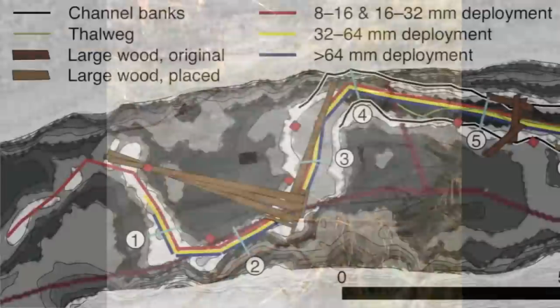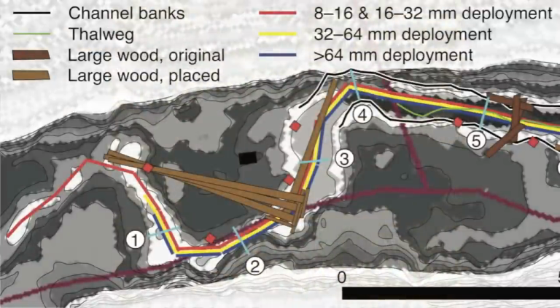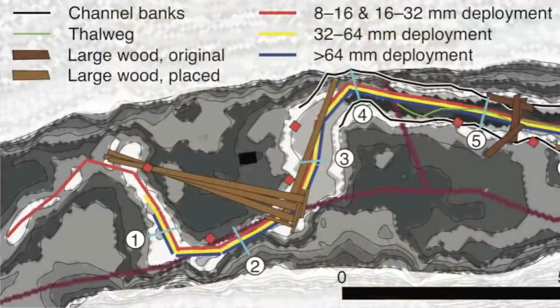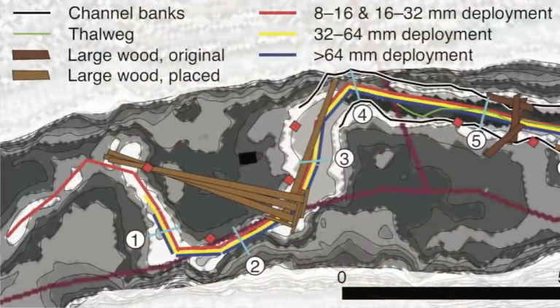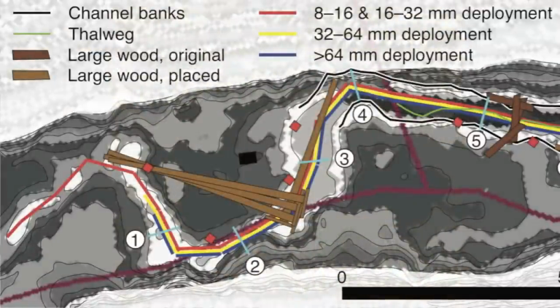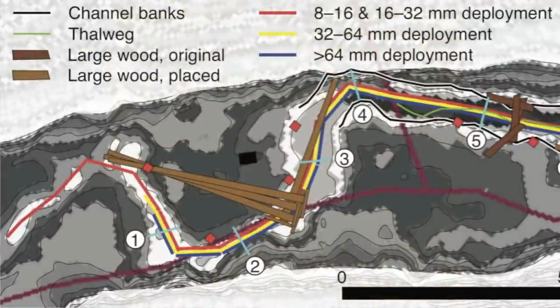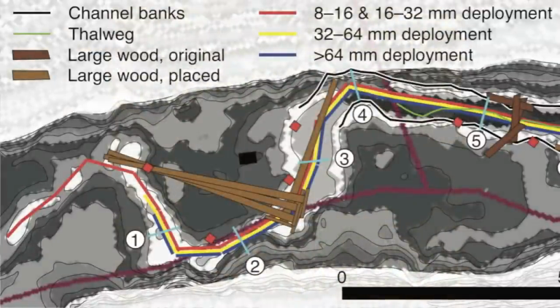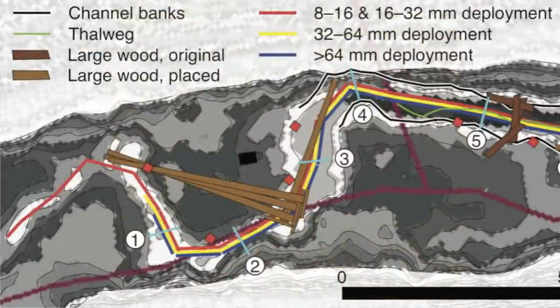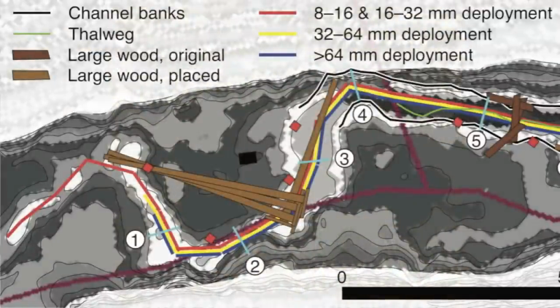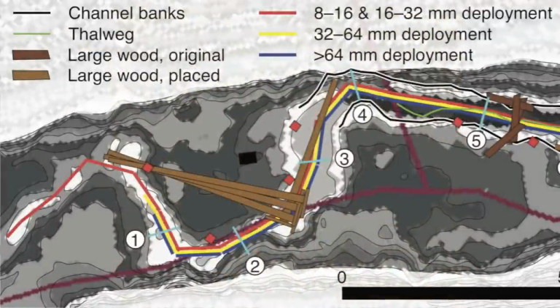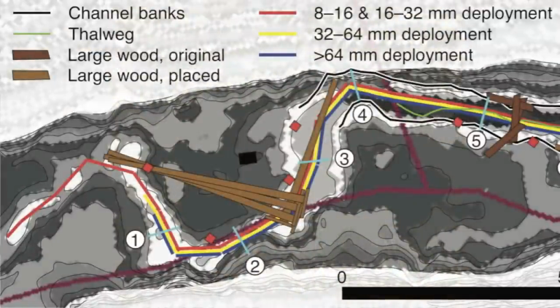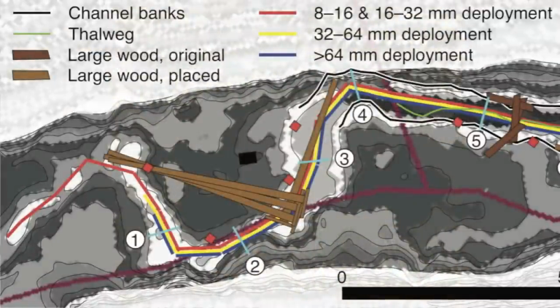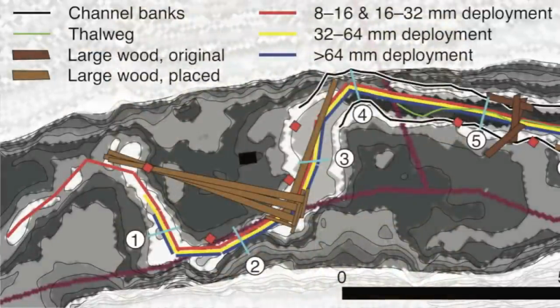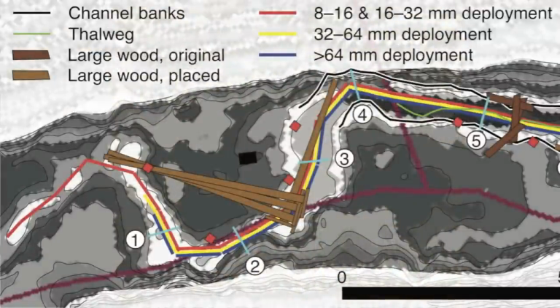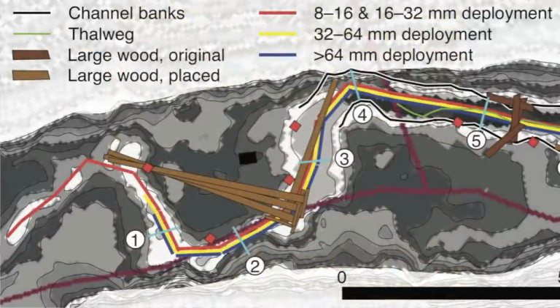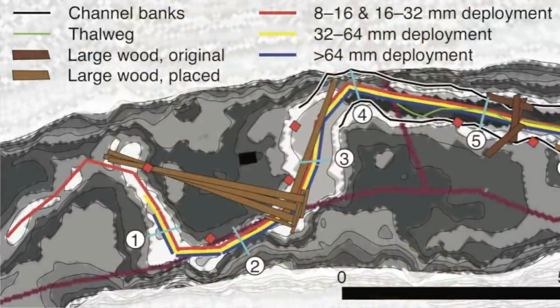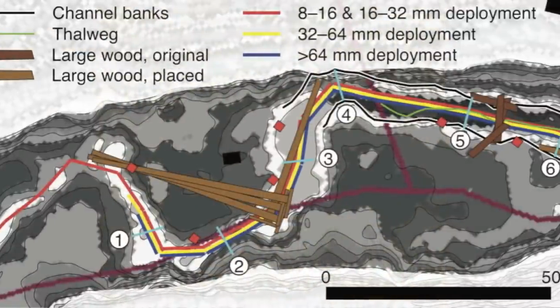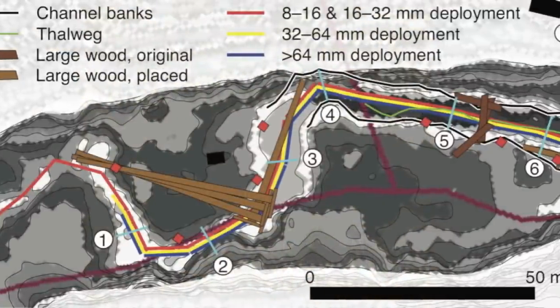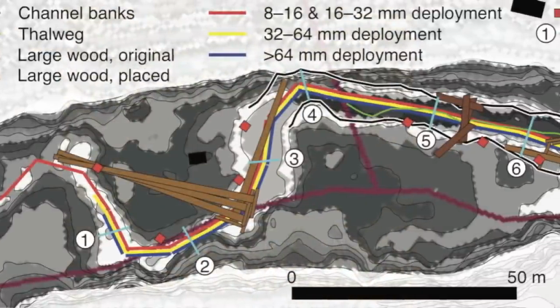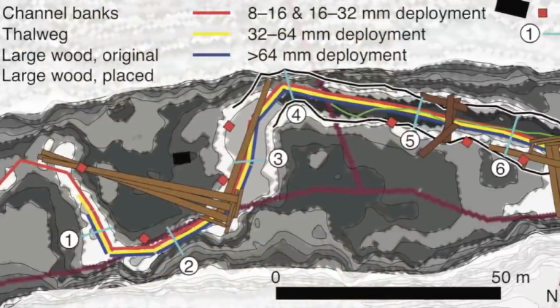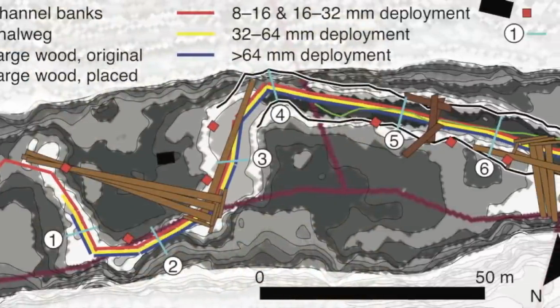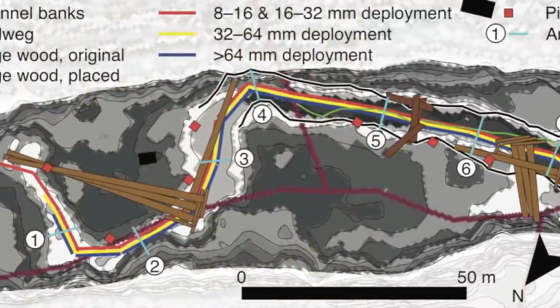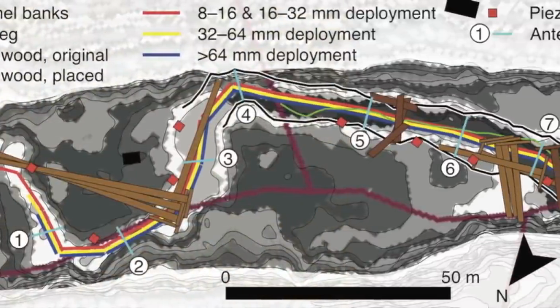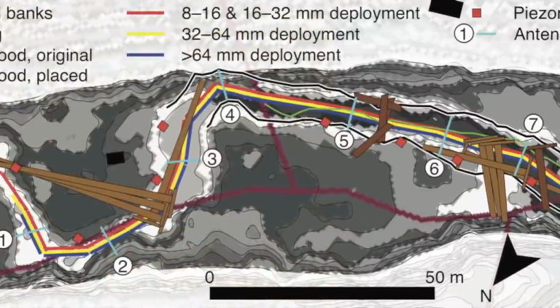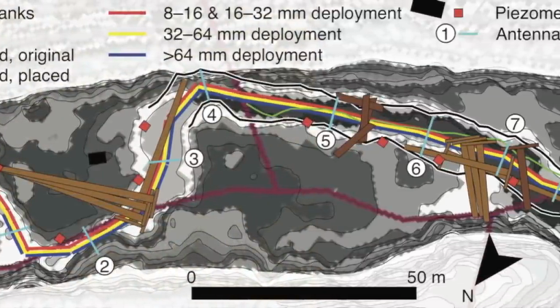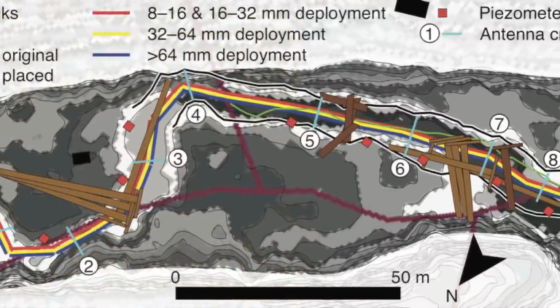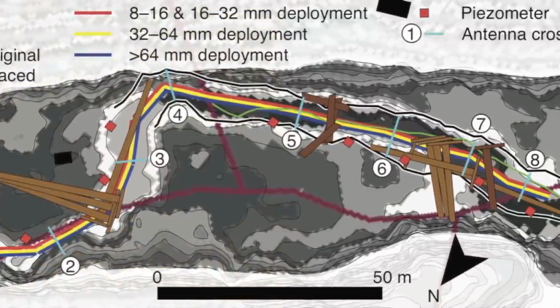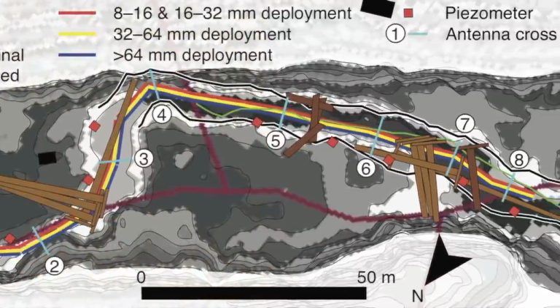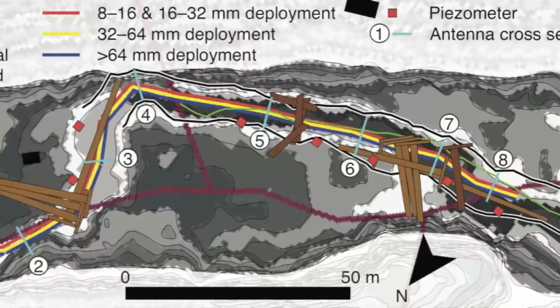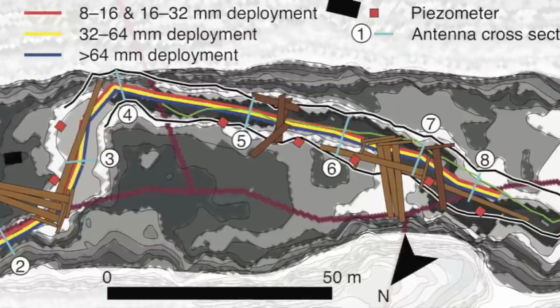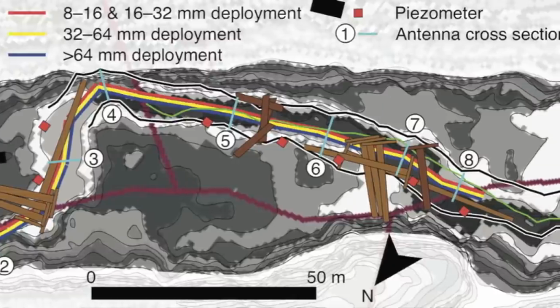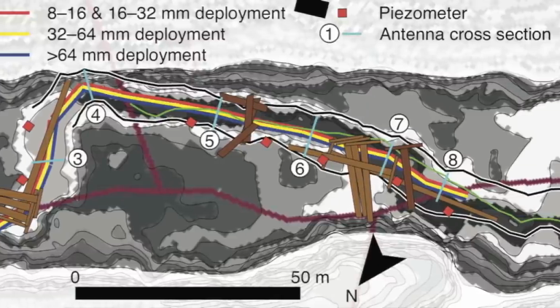This site map shows the placement of piezometers, antennas, and the gravel pieces embedded with passive integrated transponders.